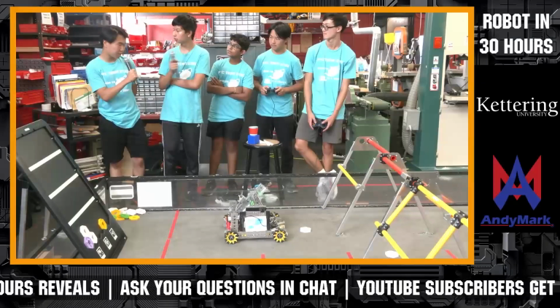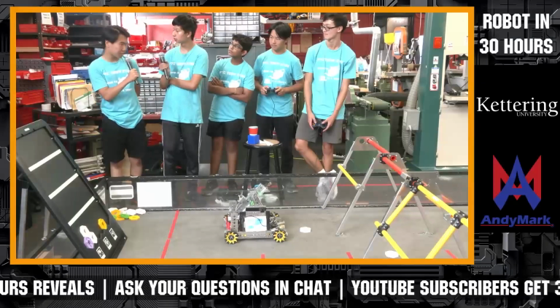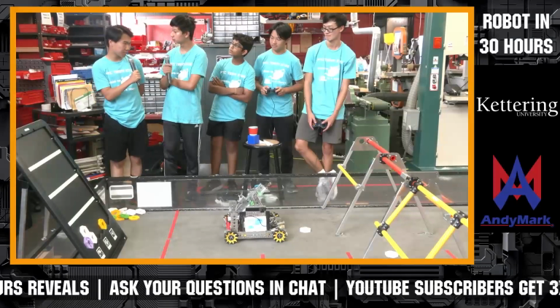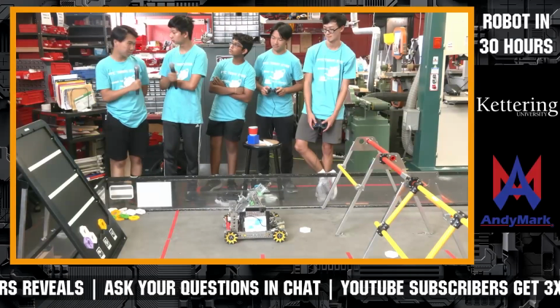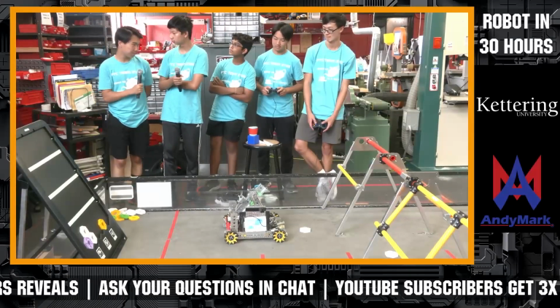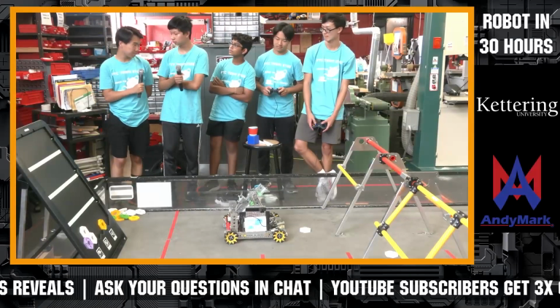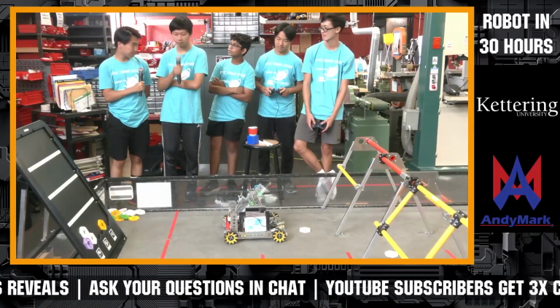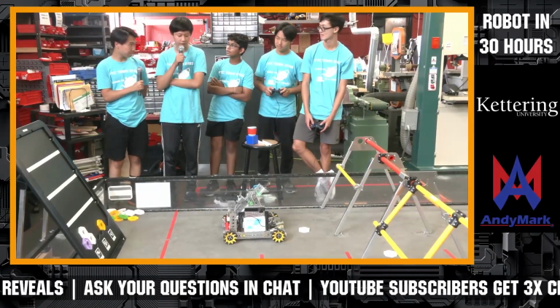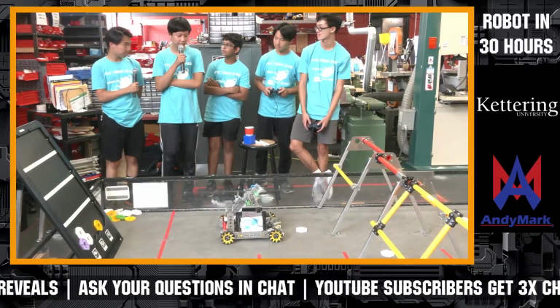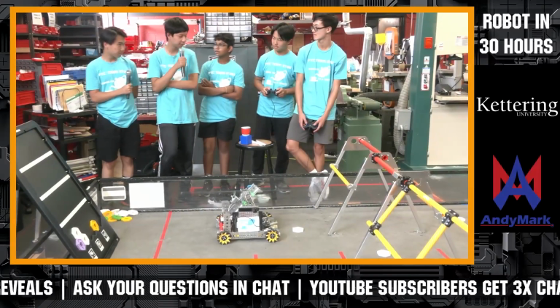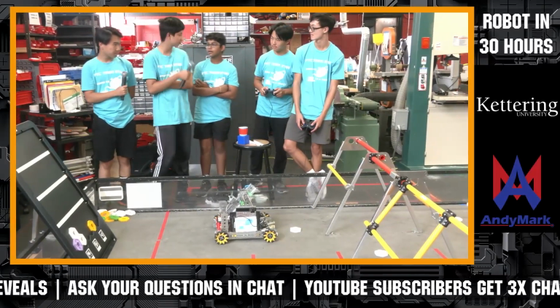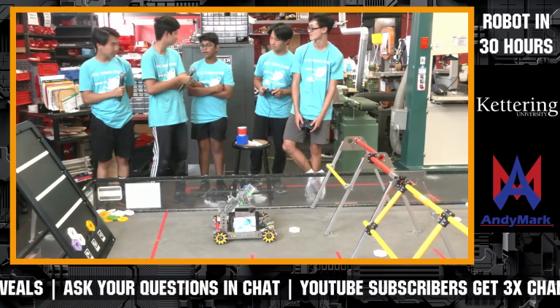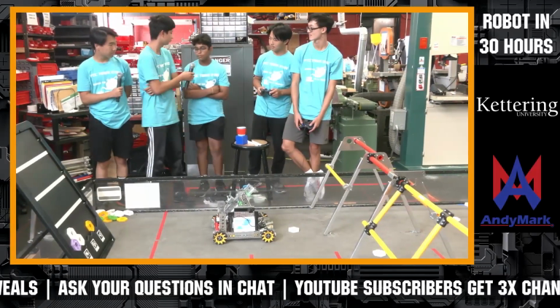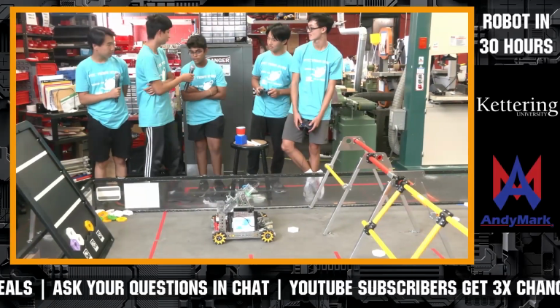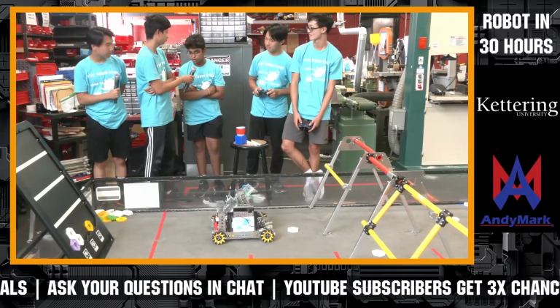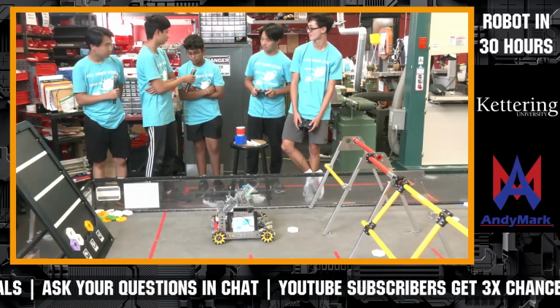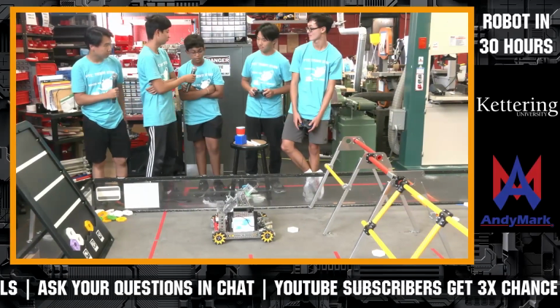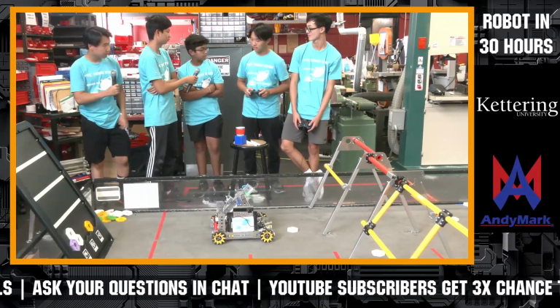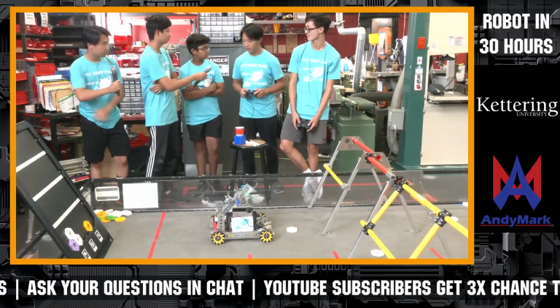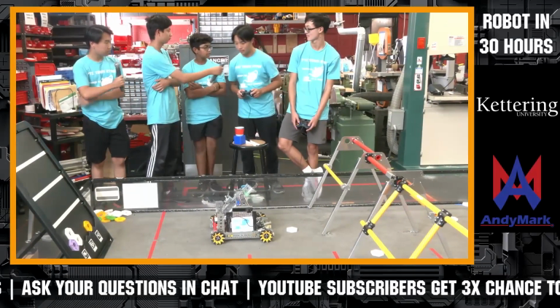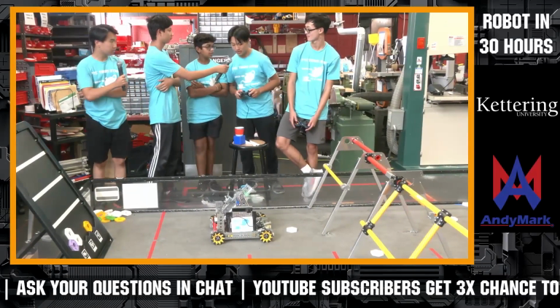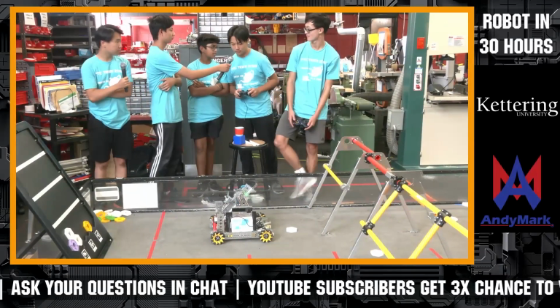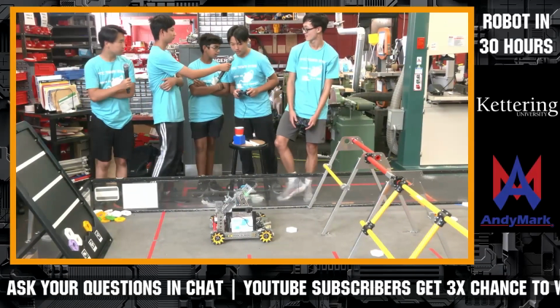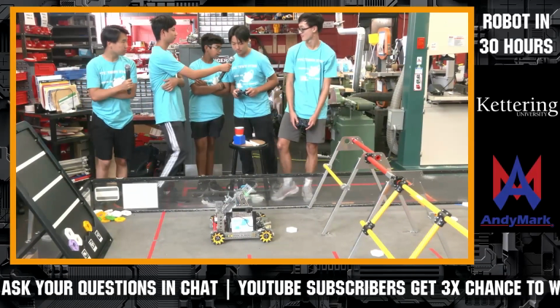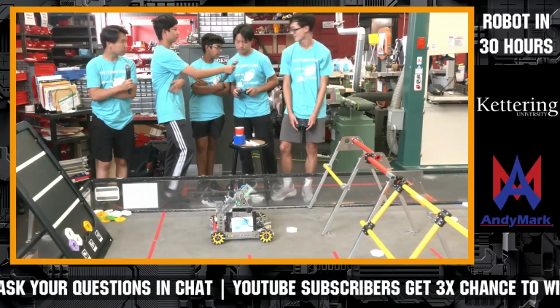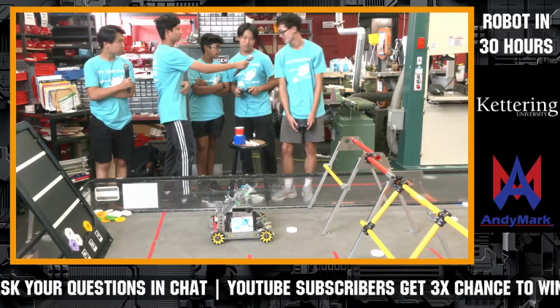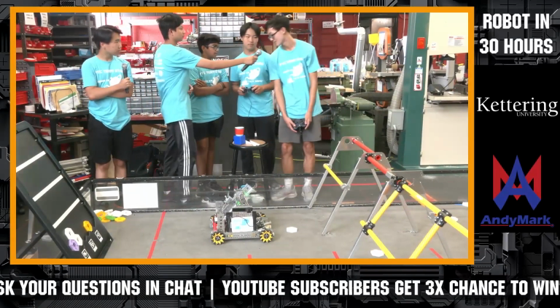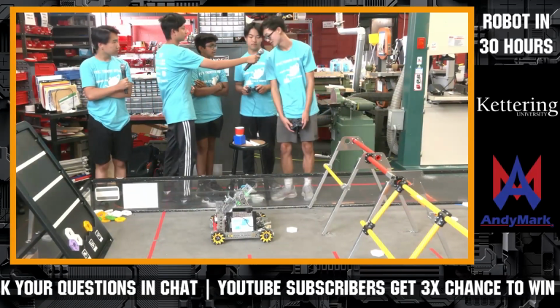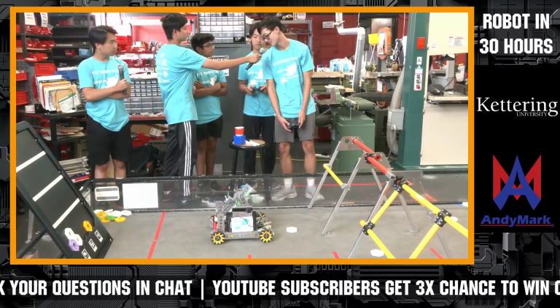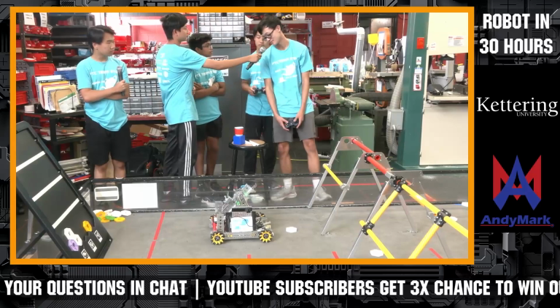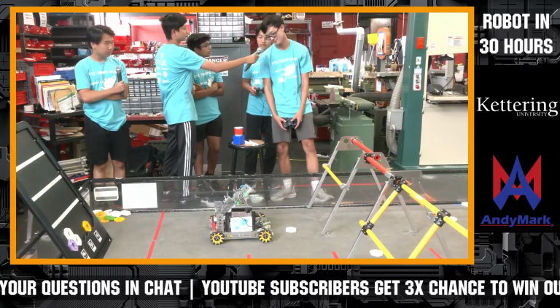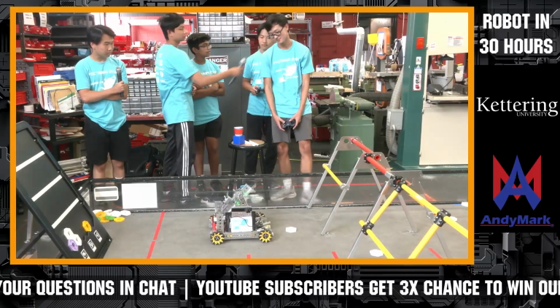My name is Lenny. My name is Steven. My name is Arjun. My name is Ryan. I'm Michael.